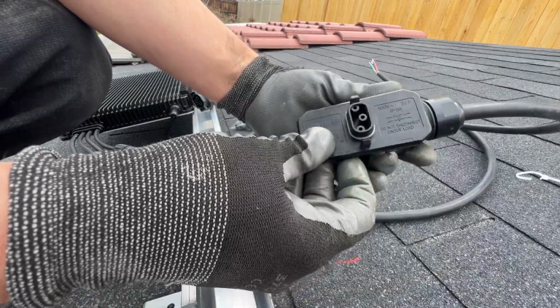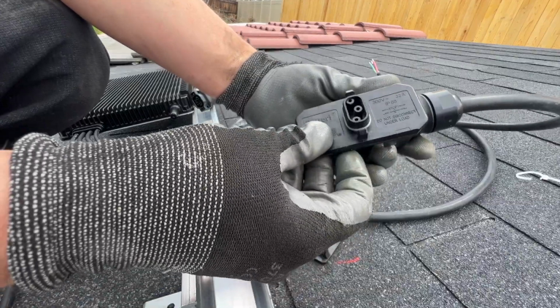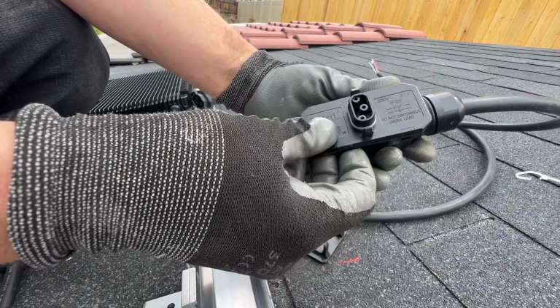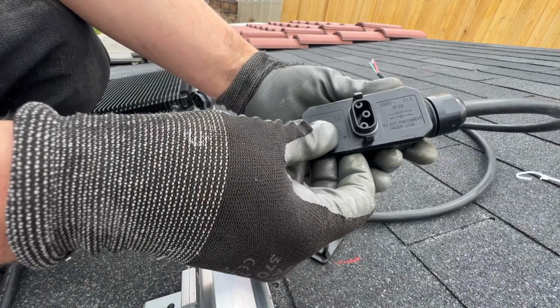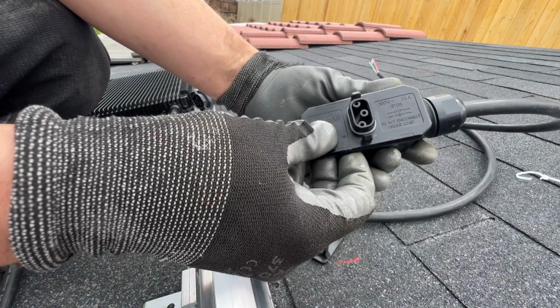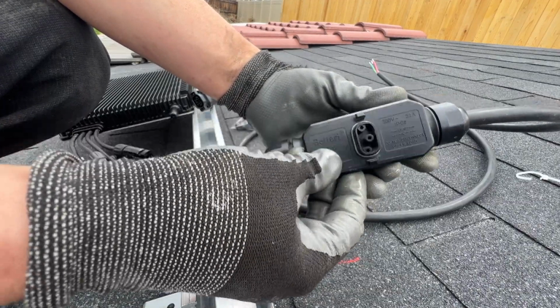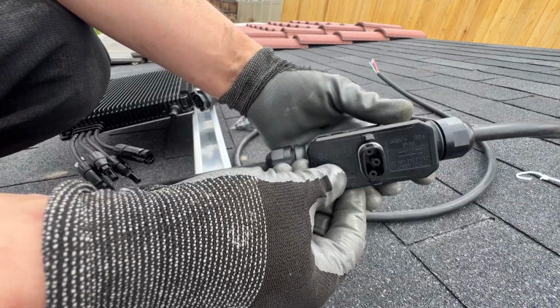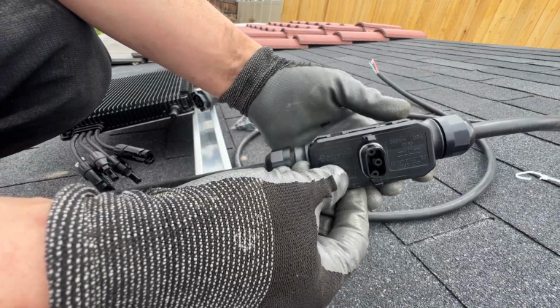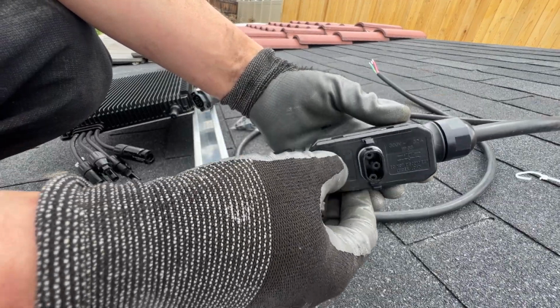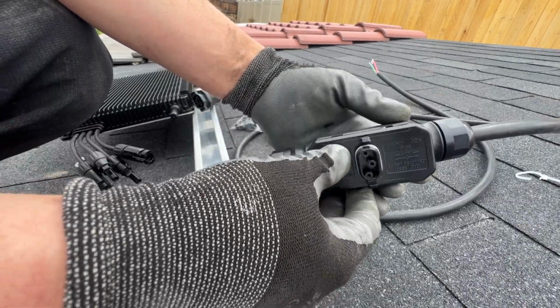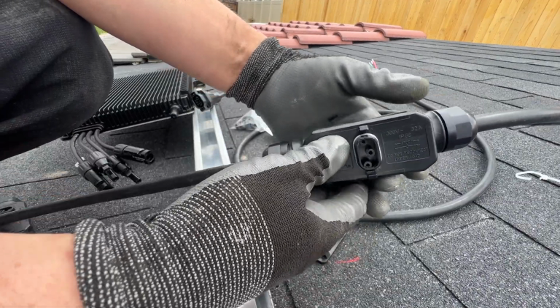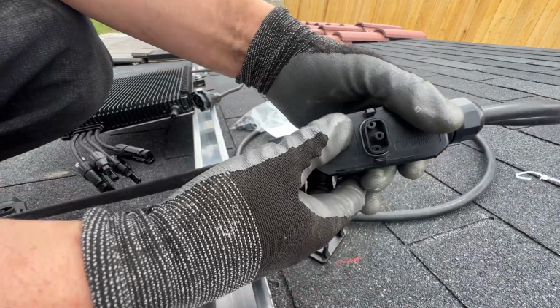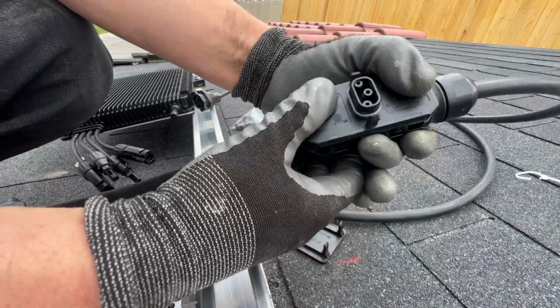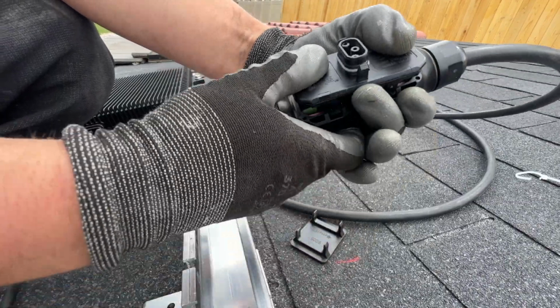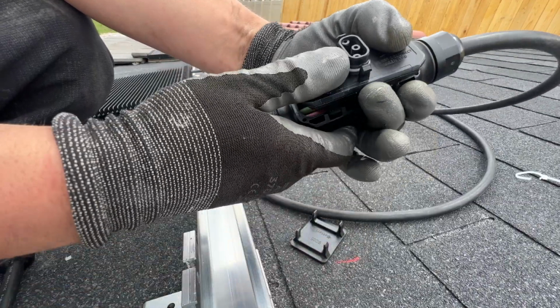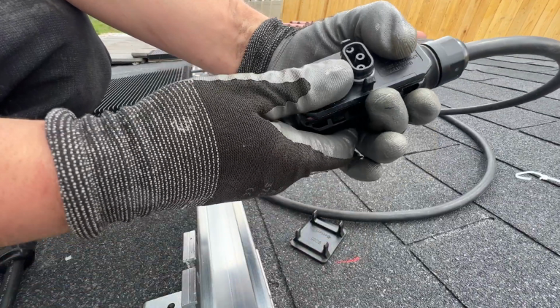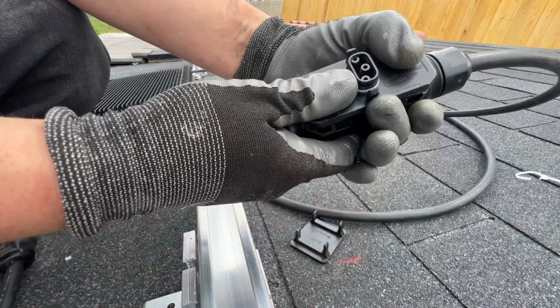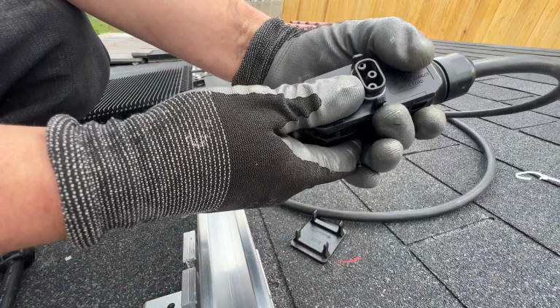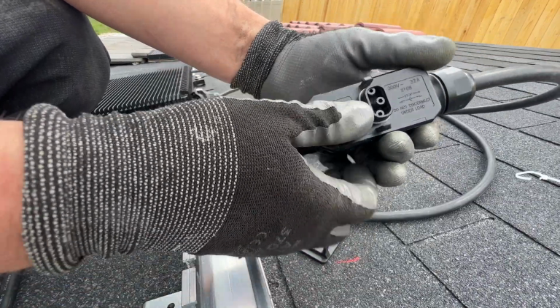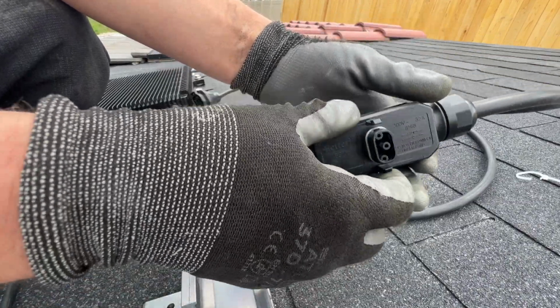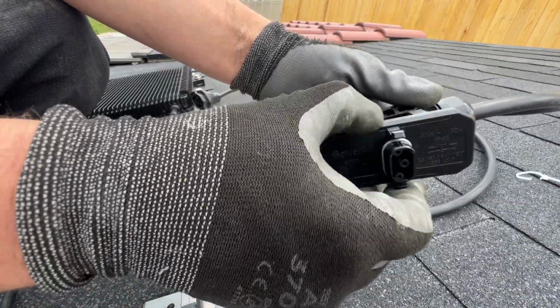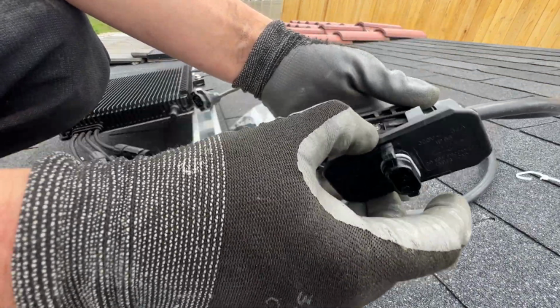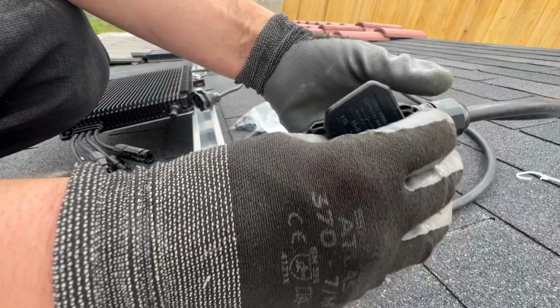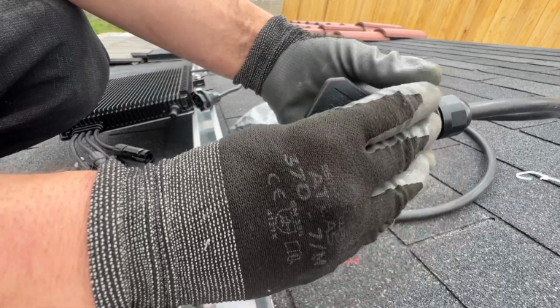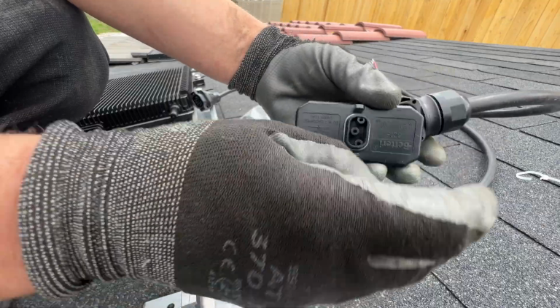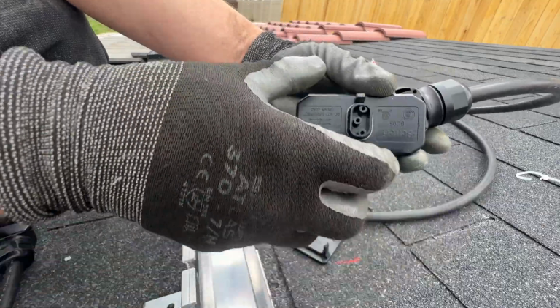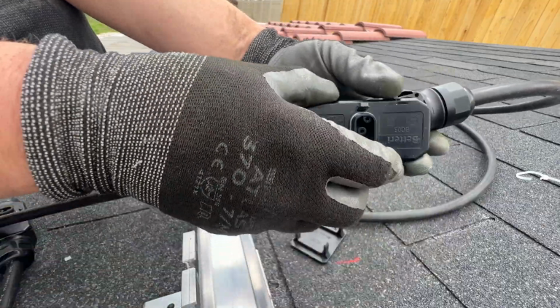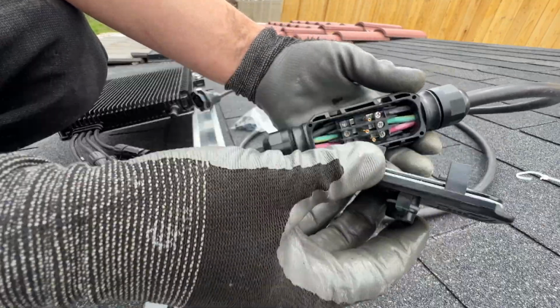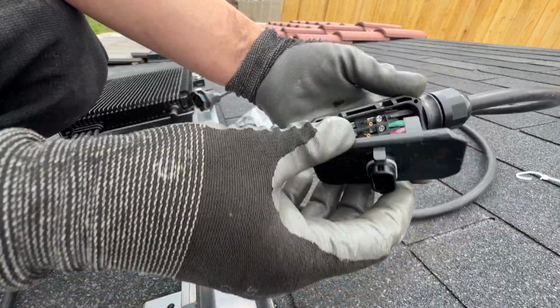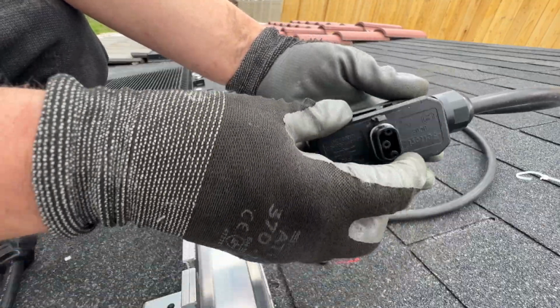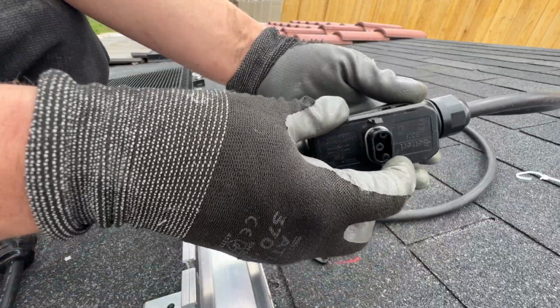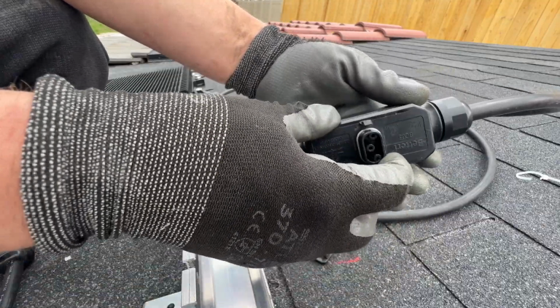This connector is directional — yeah, it's directional.